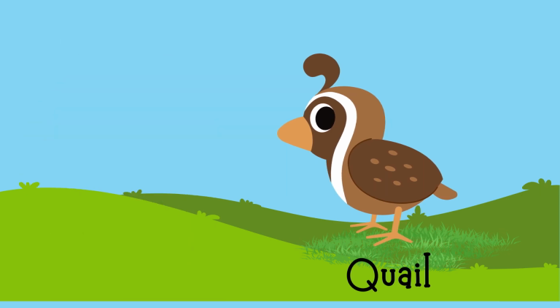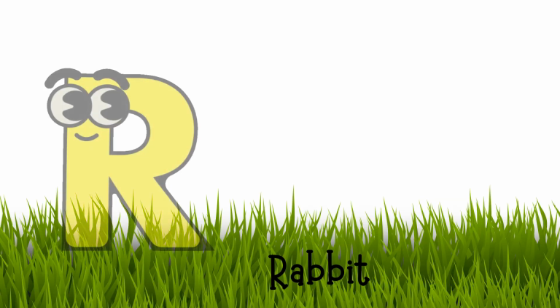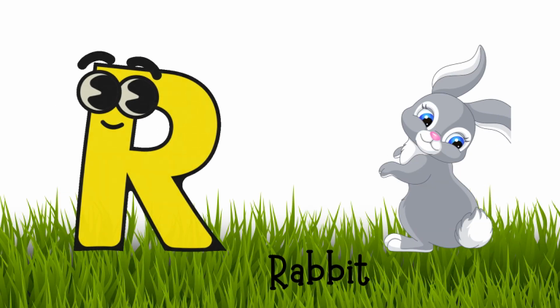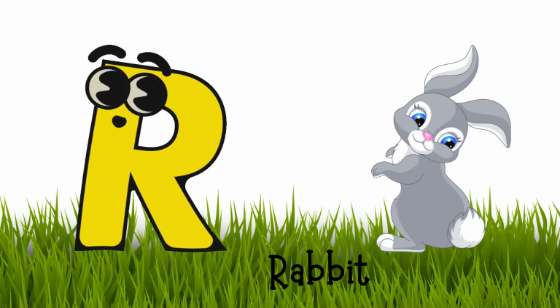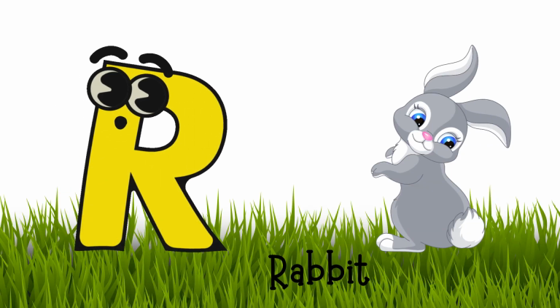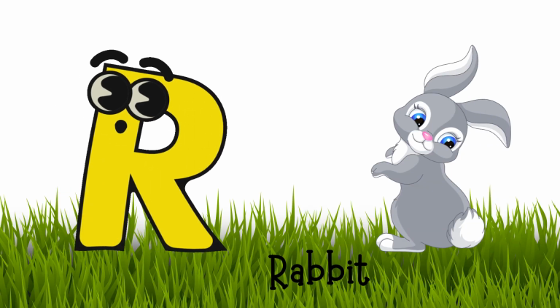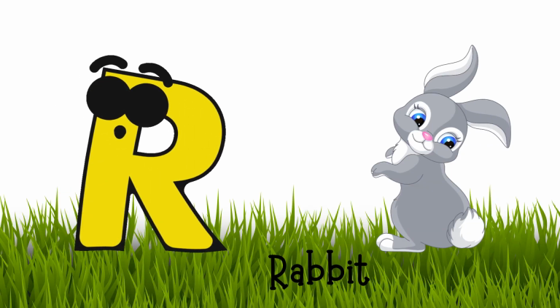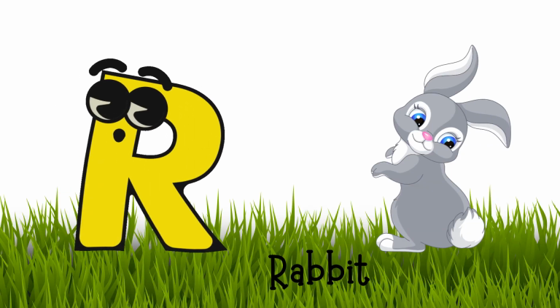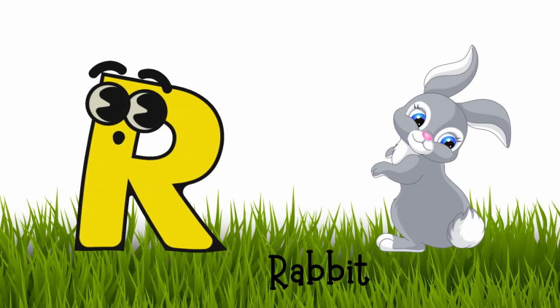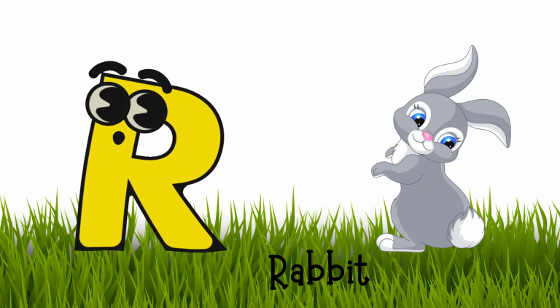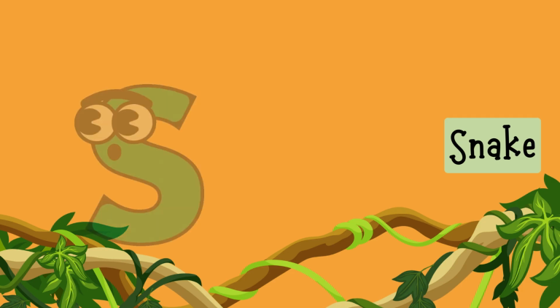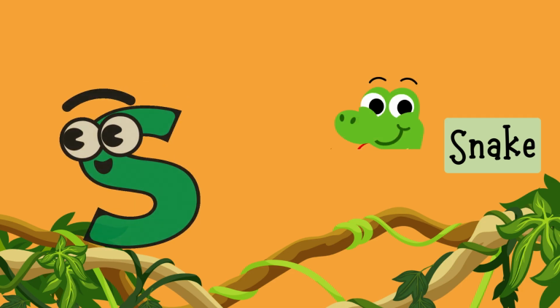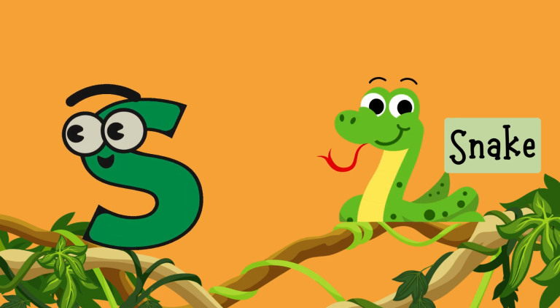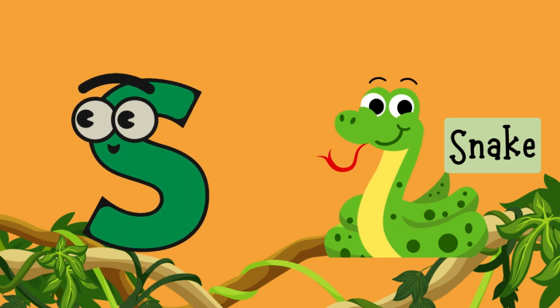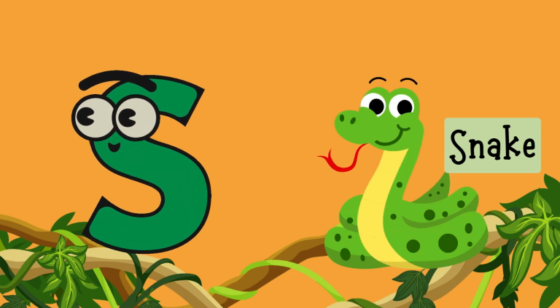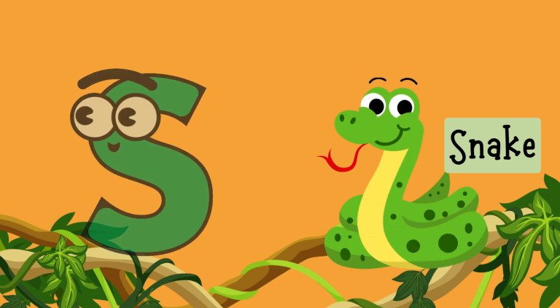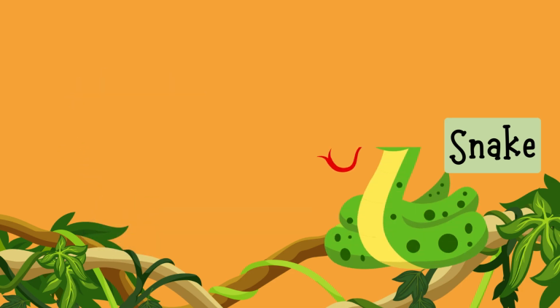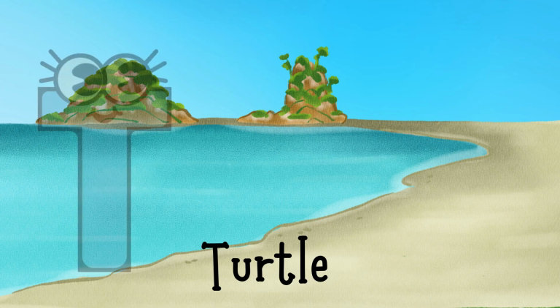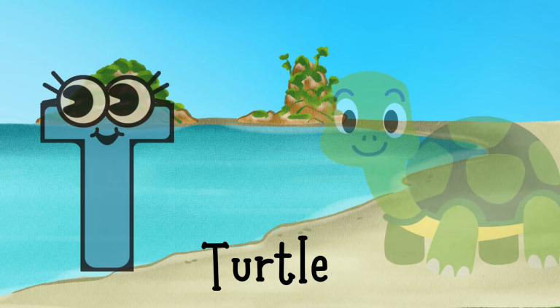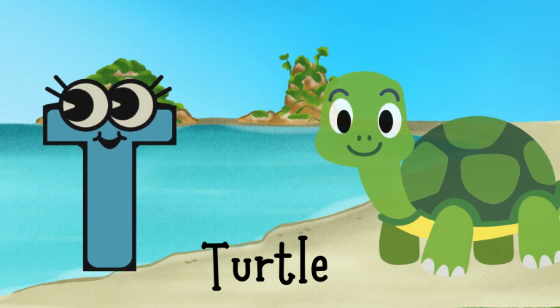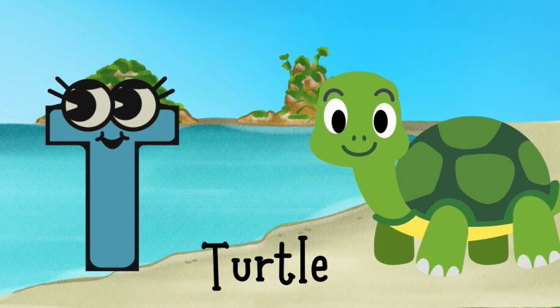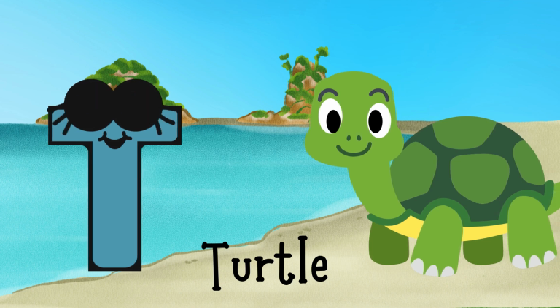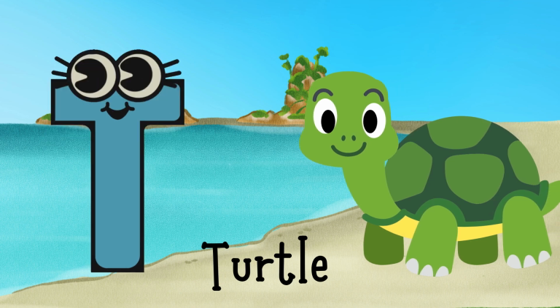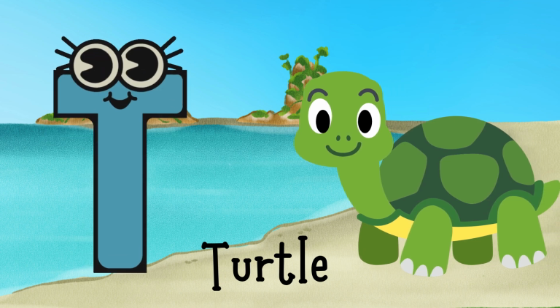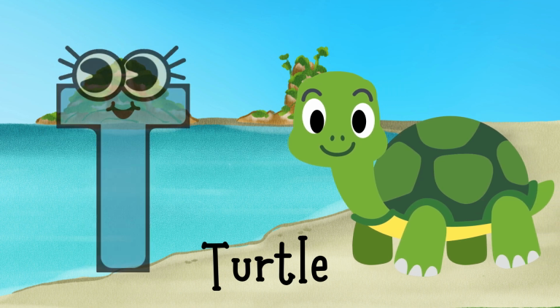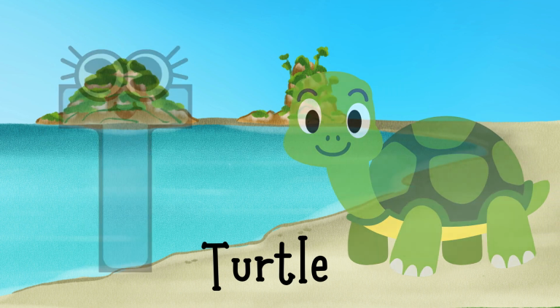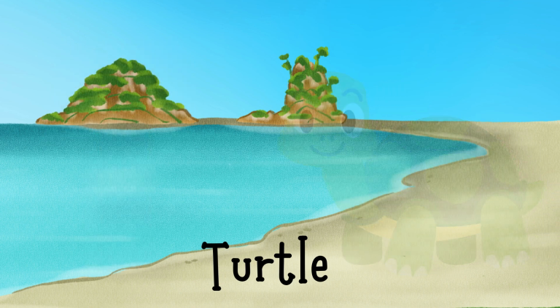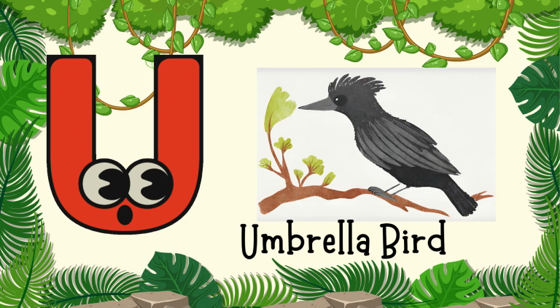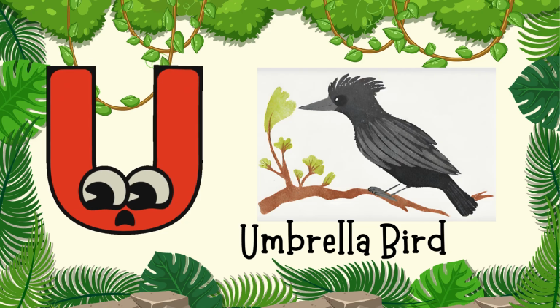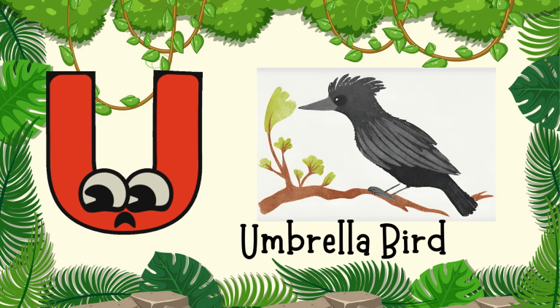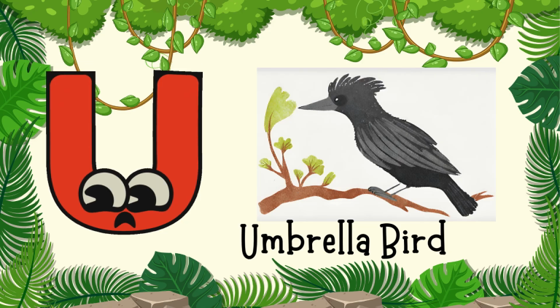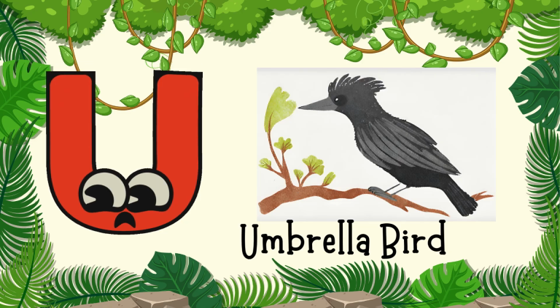R for Rabbit, S for Snake, T for Turtle, U for Umbrella Bird.